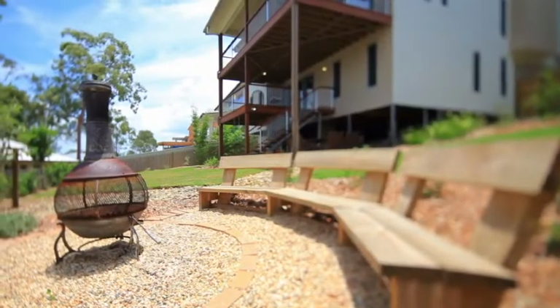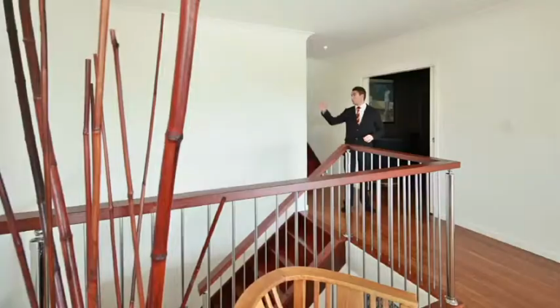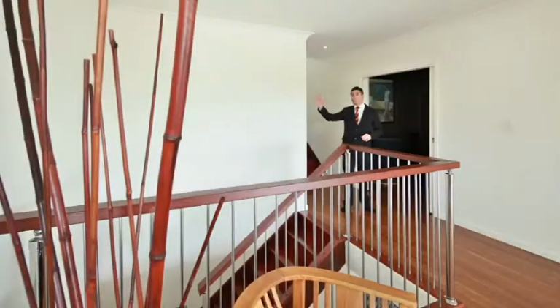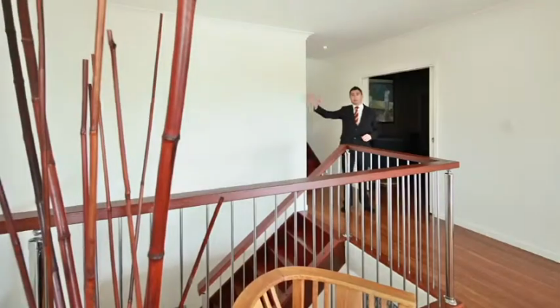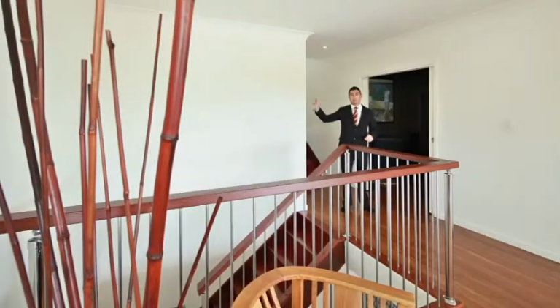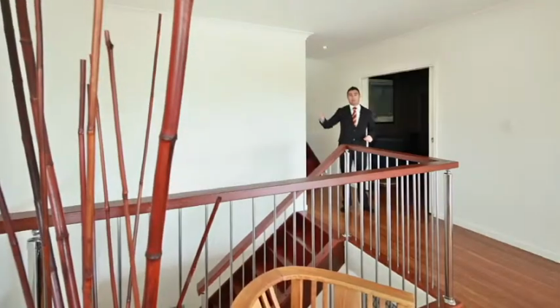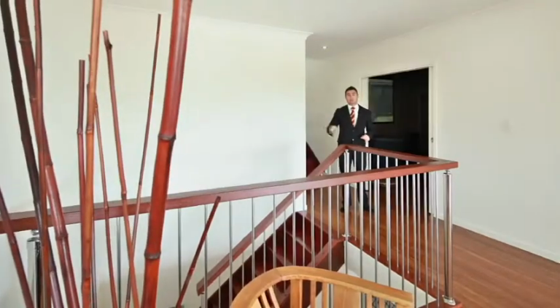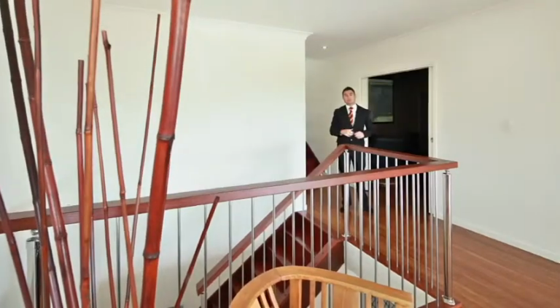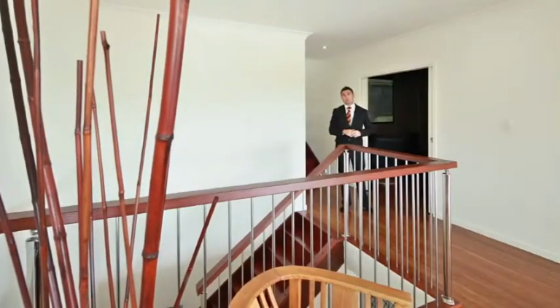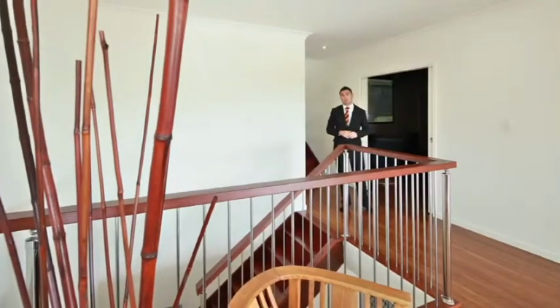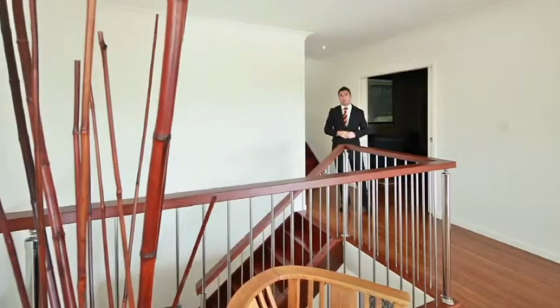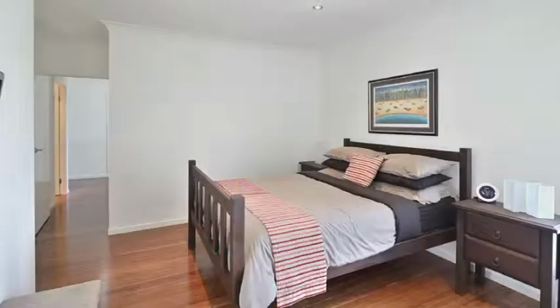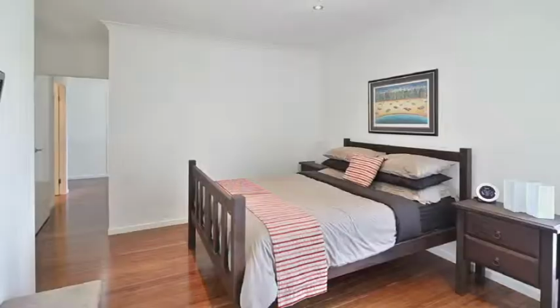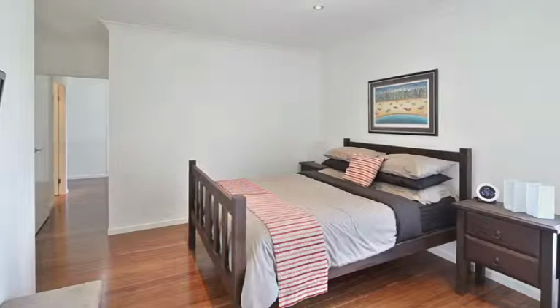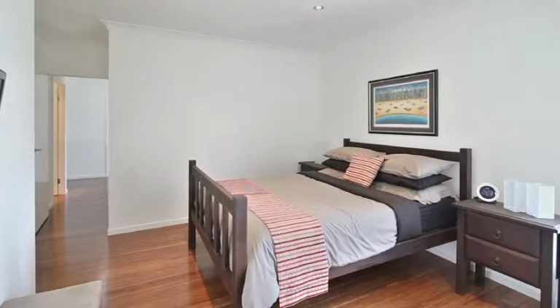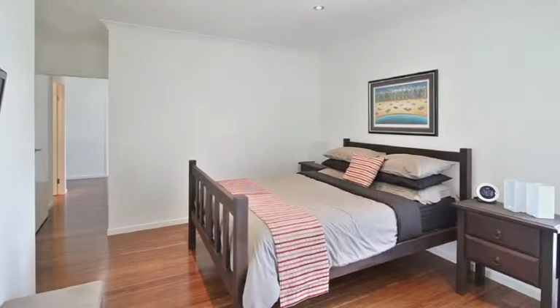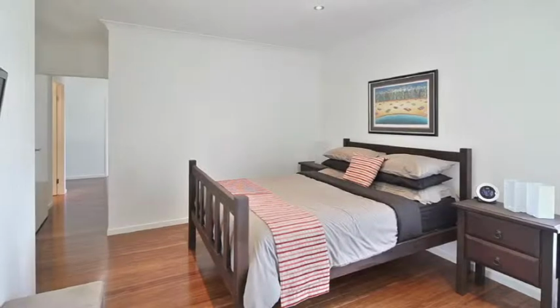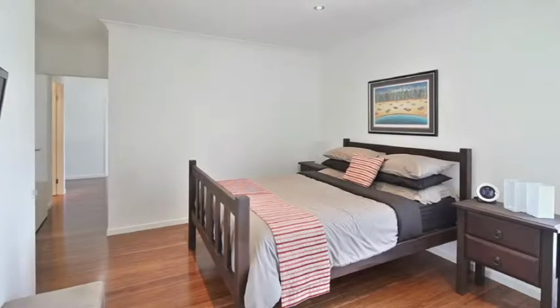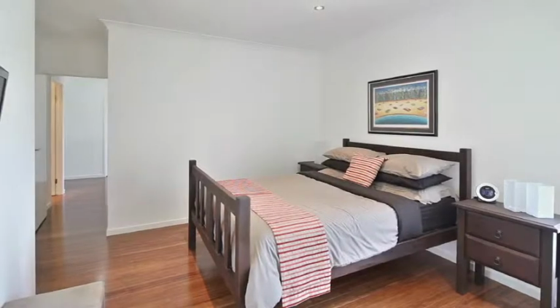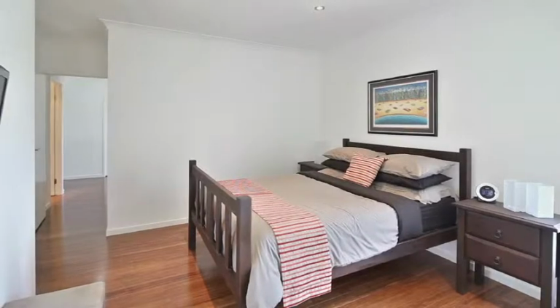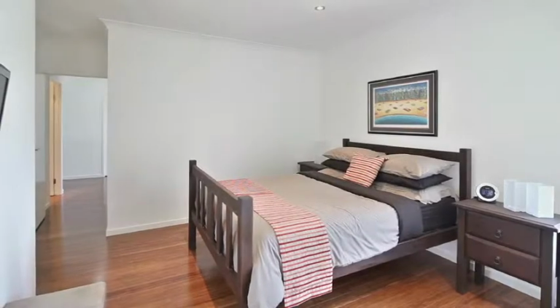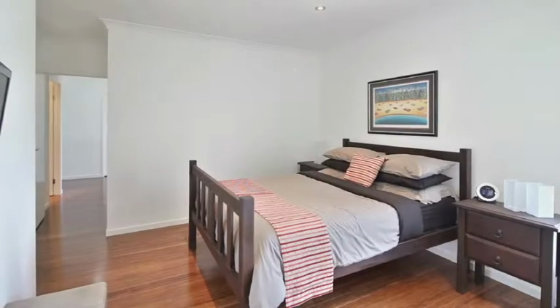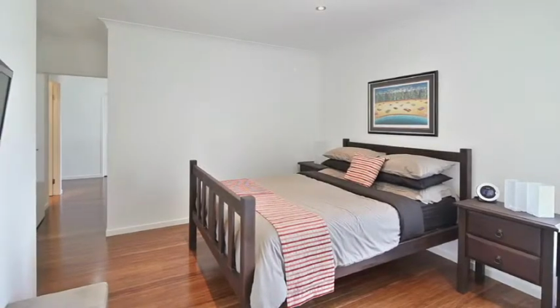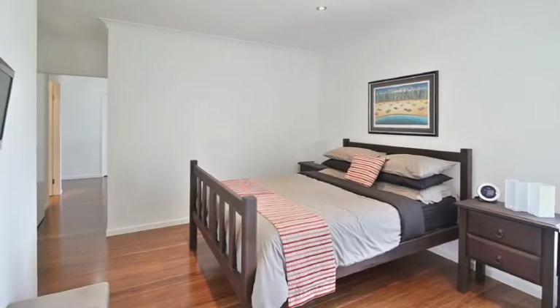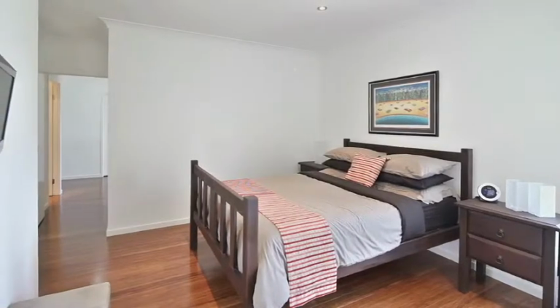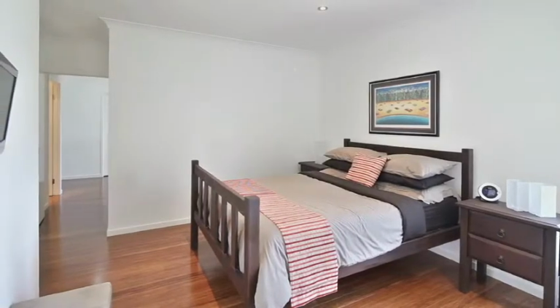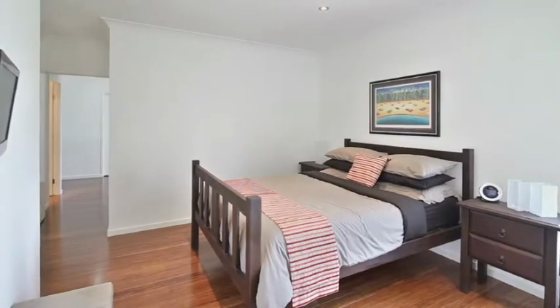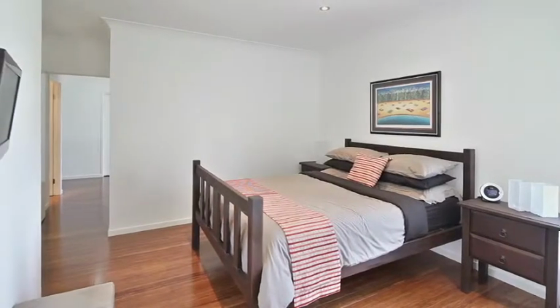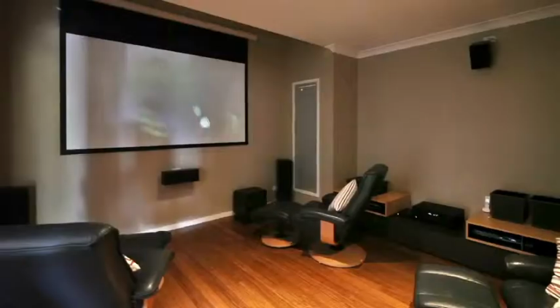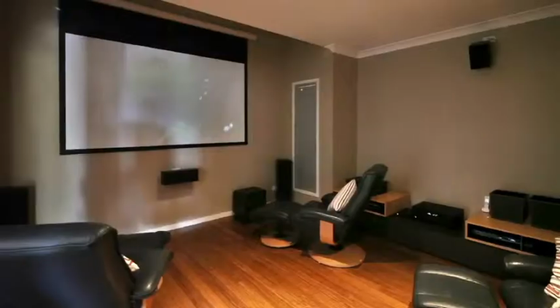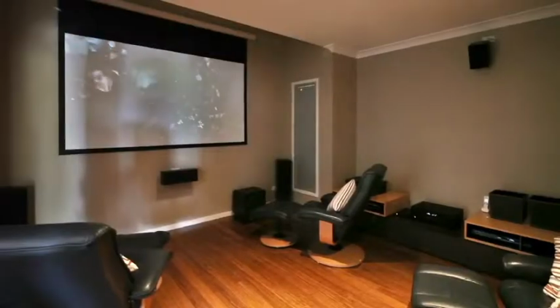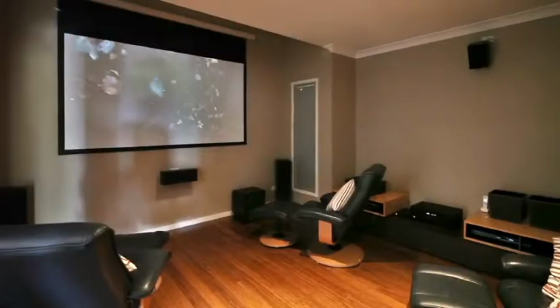The master bedroom is situated here on the right-hand side, and we've got our very own dedicated media room.